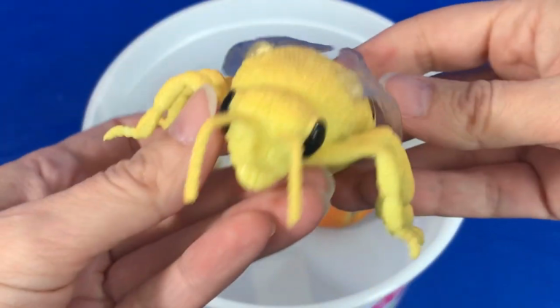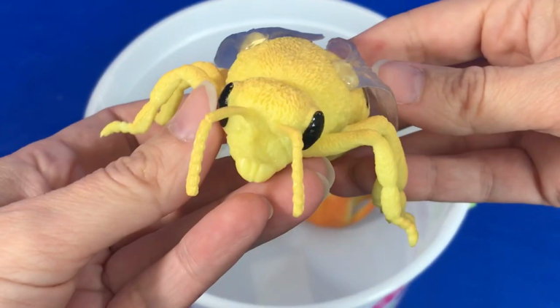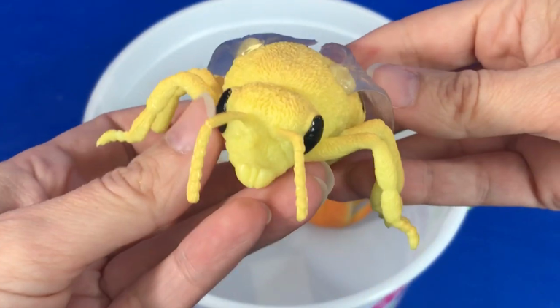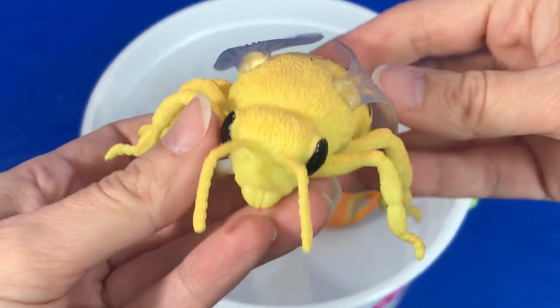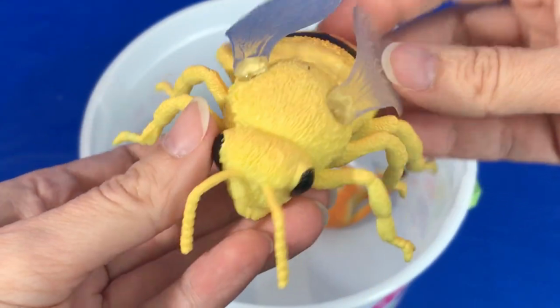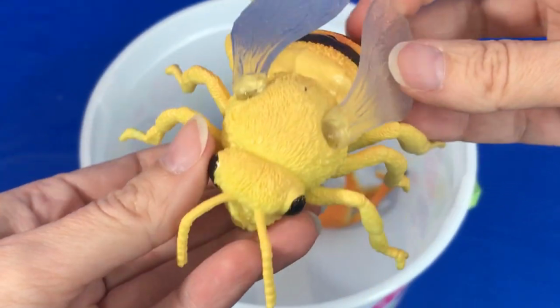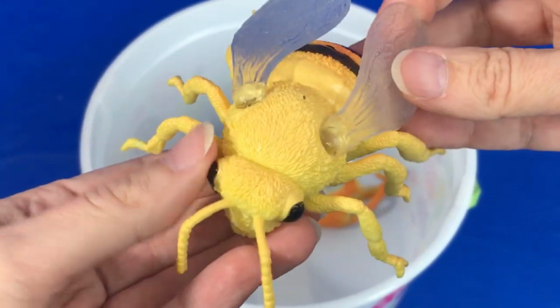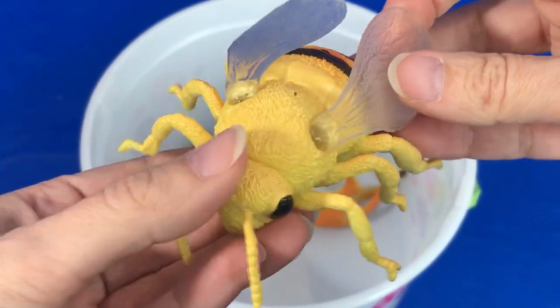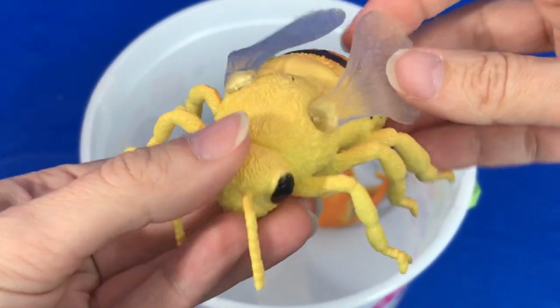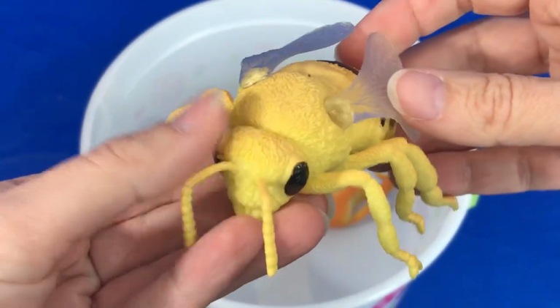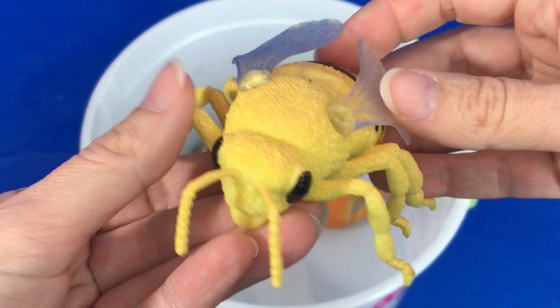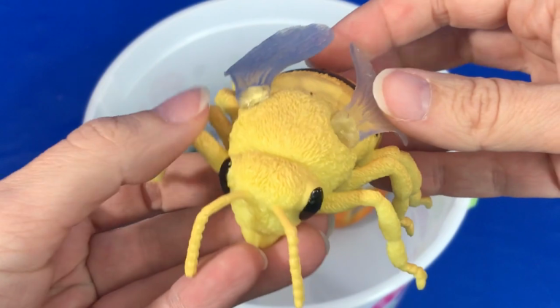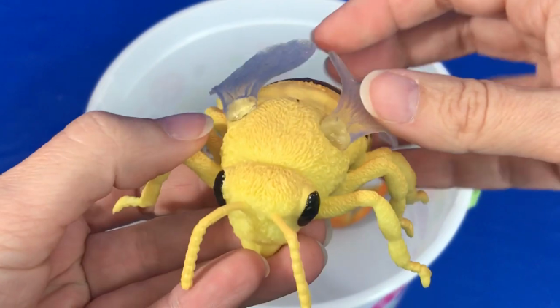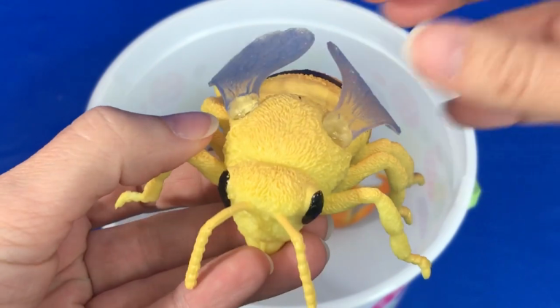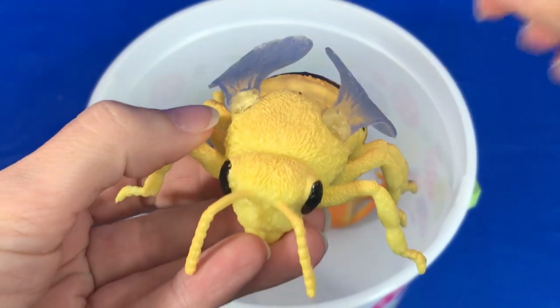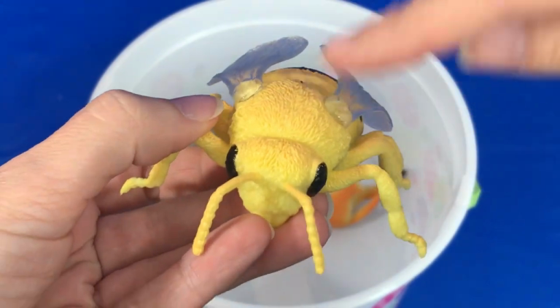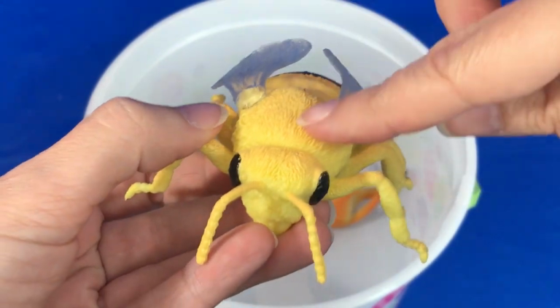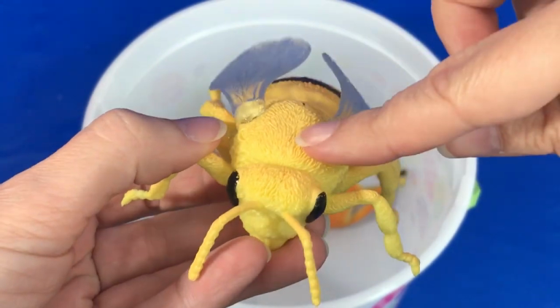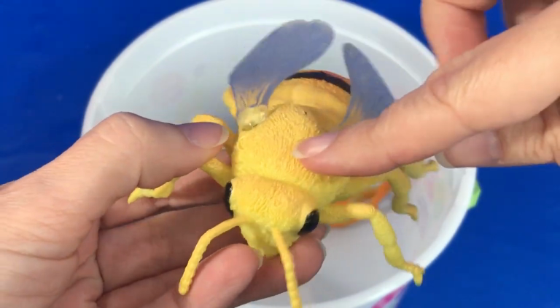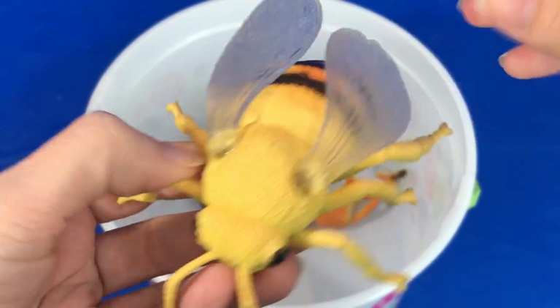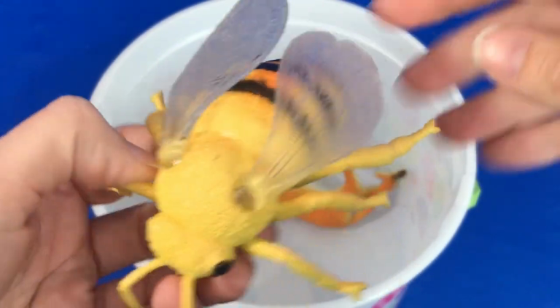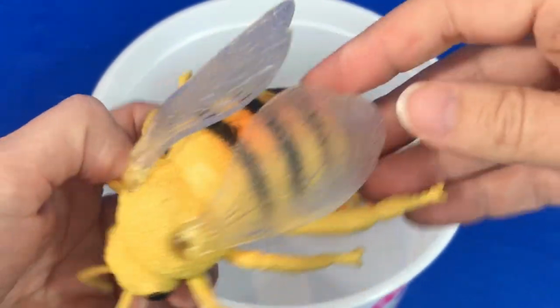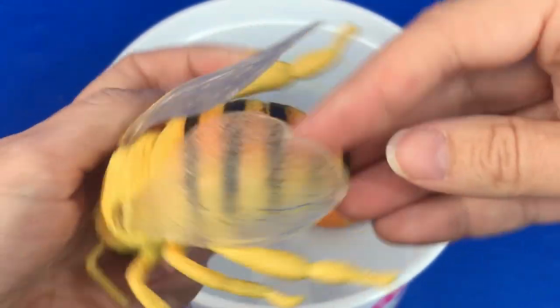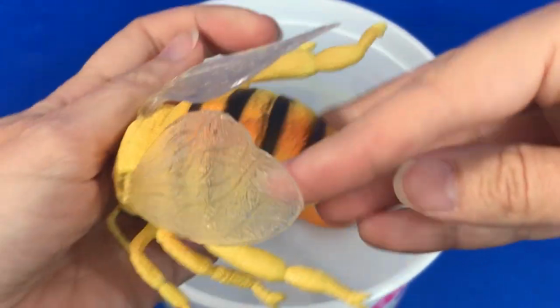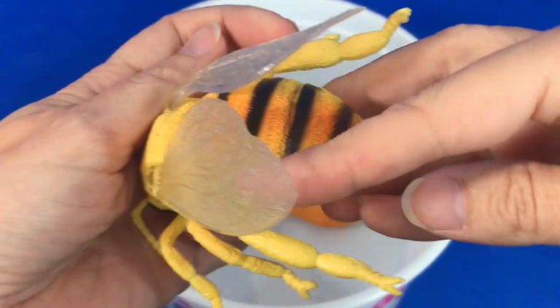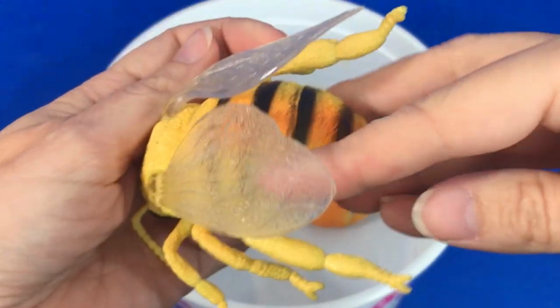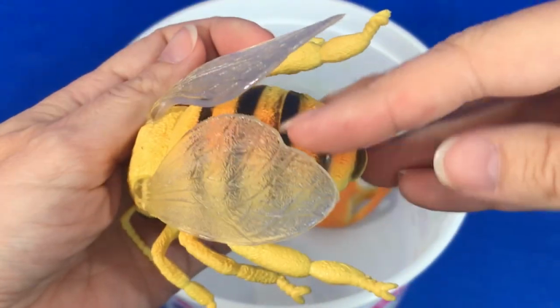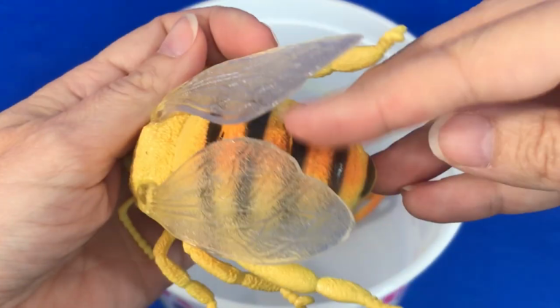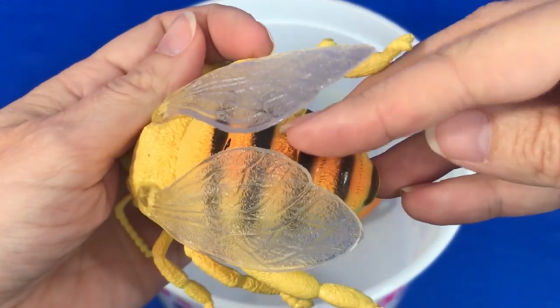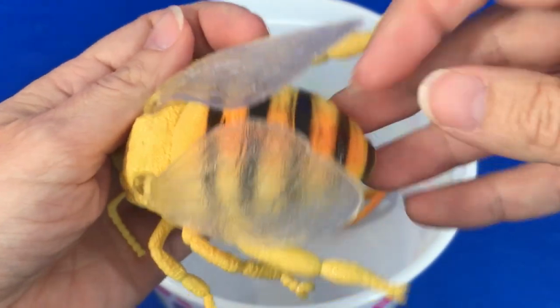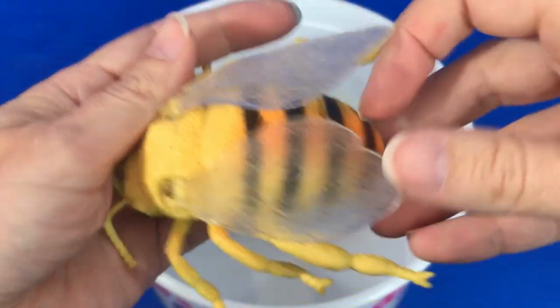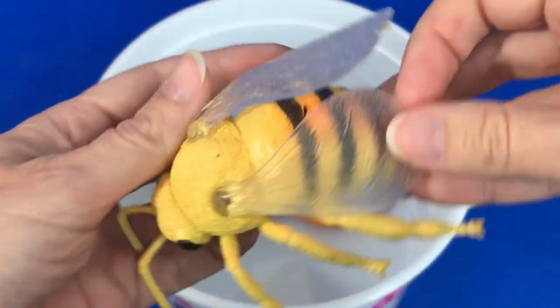Bumblebee. The bumblebee is yellow, orange, and black.